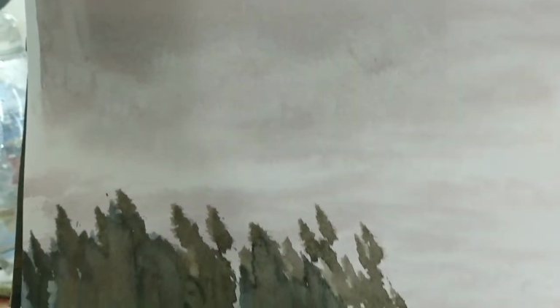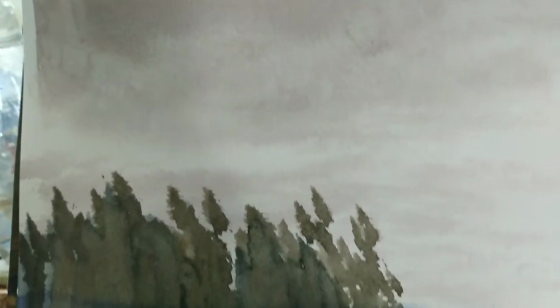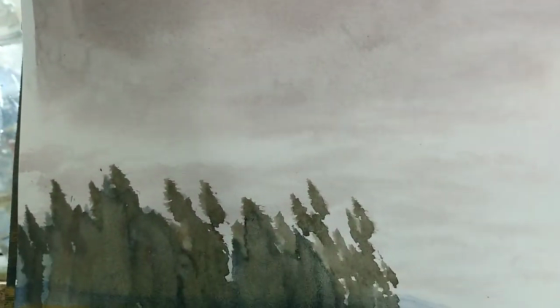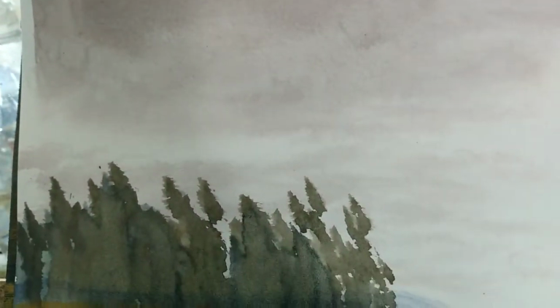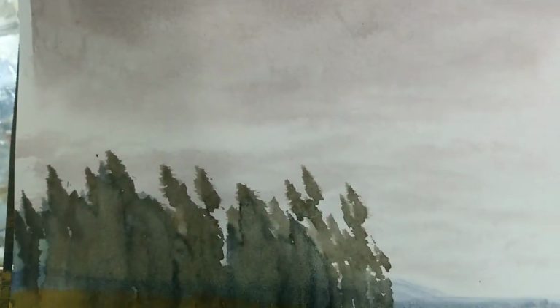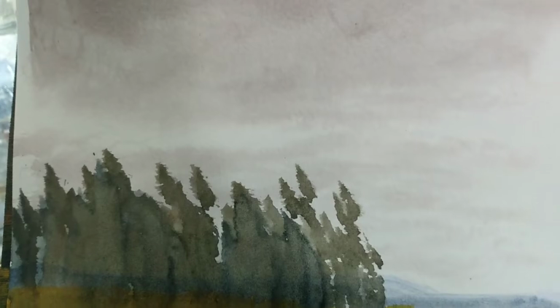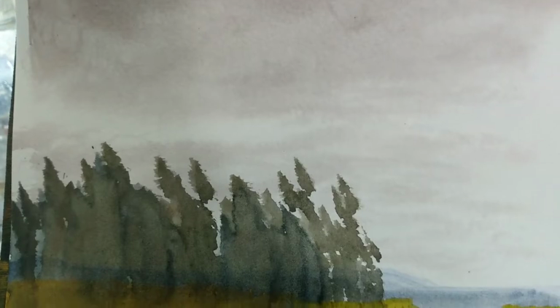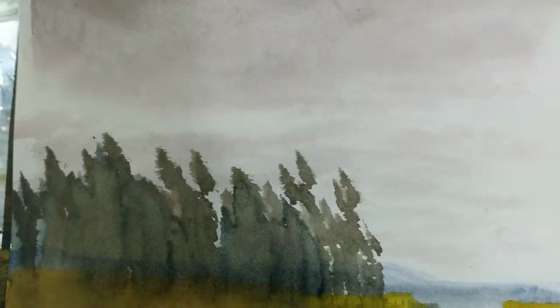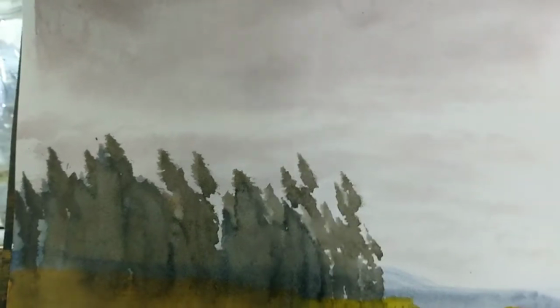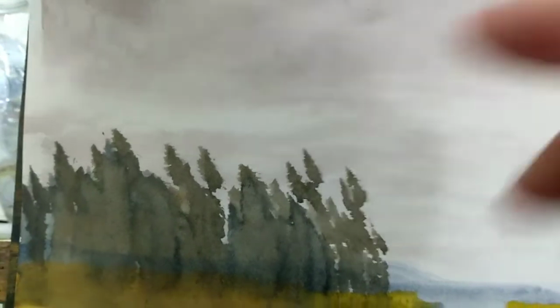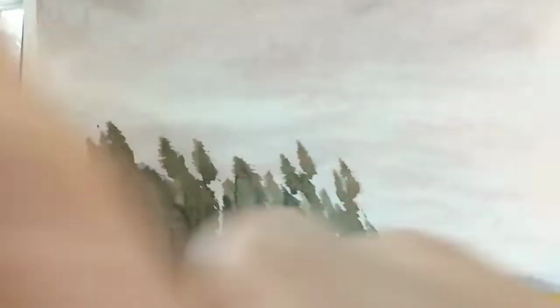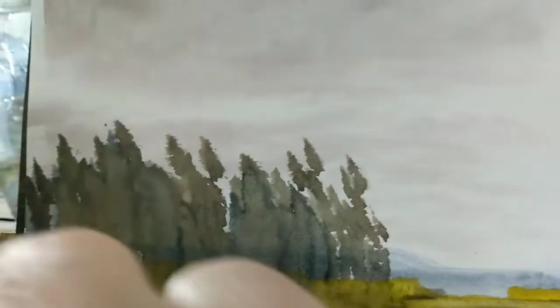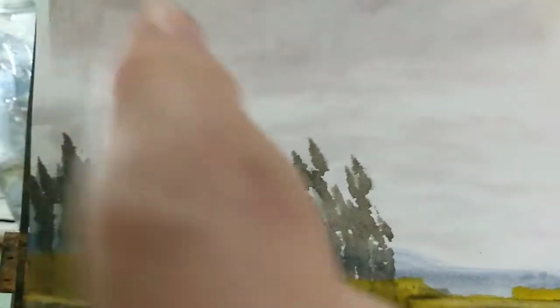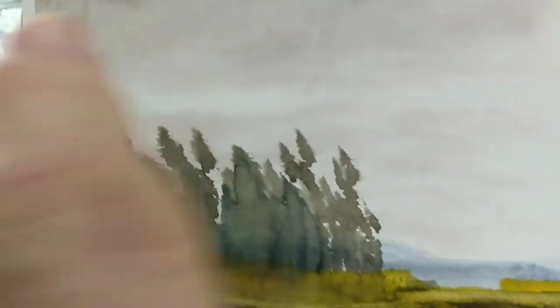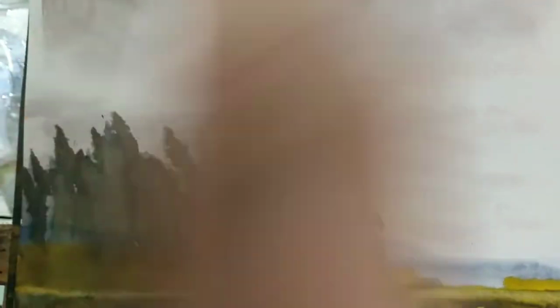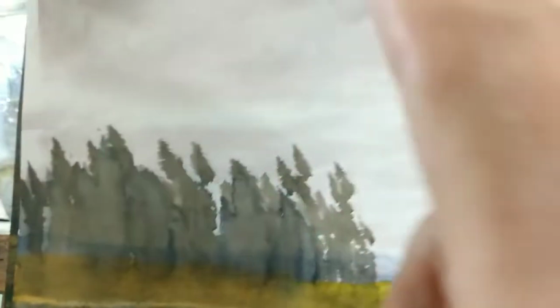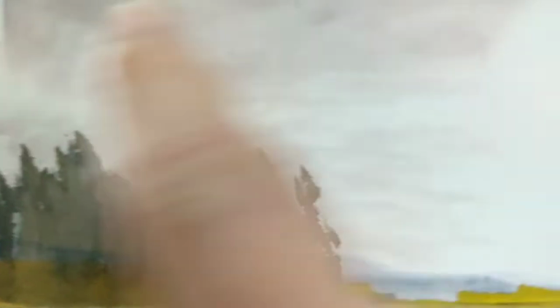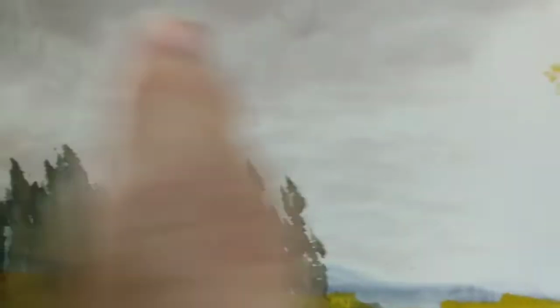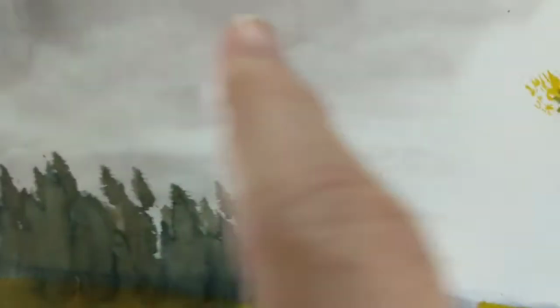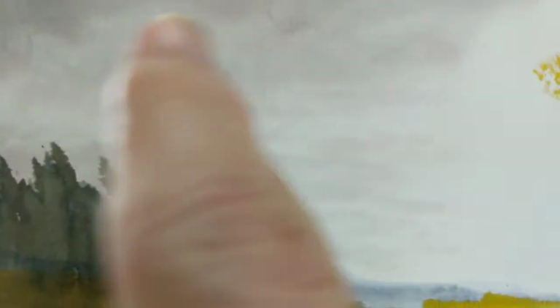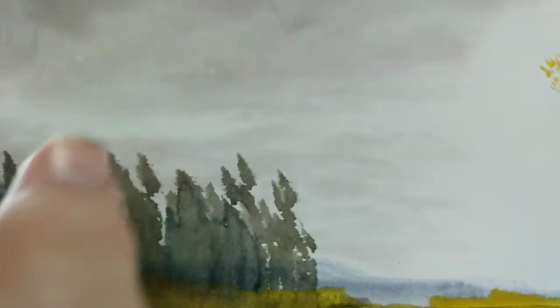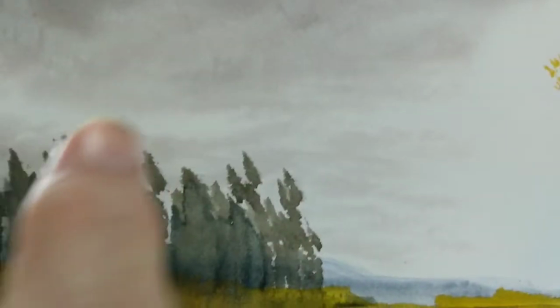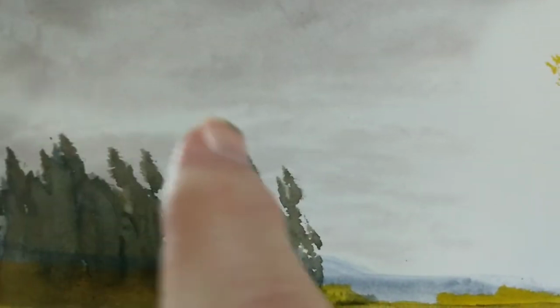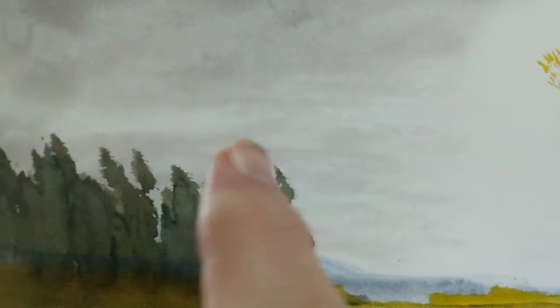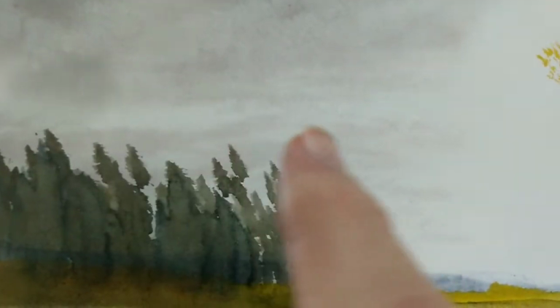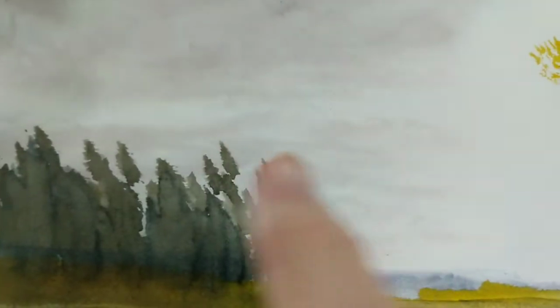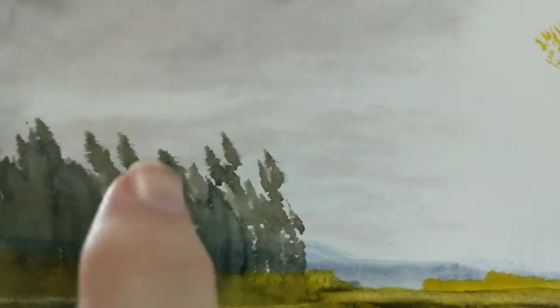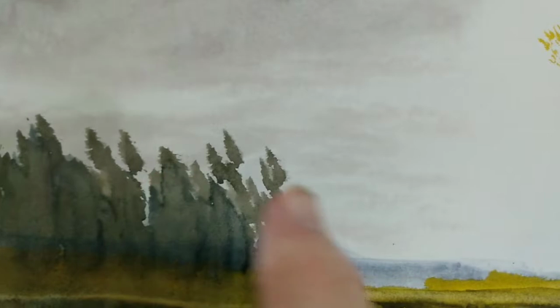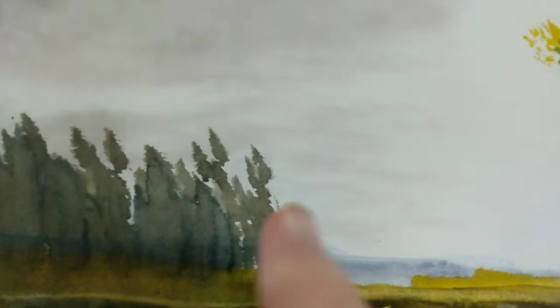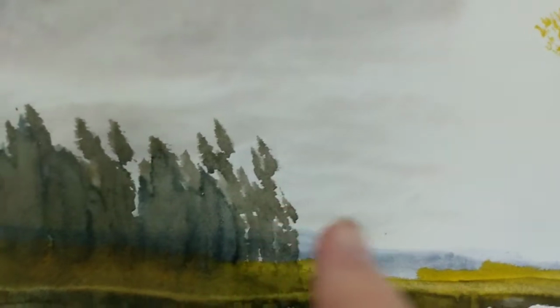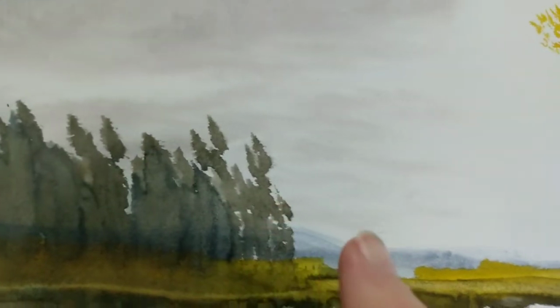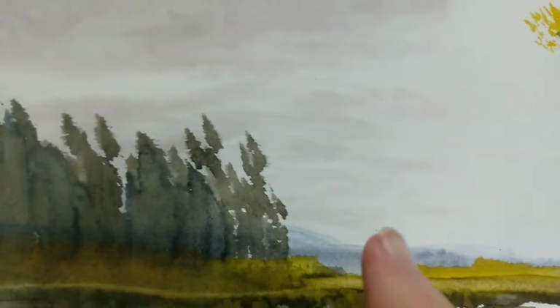You see the clouds, the cloud mass, the smaller distant clouds as they get further away.